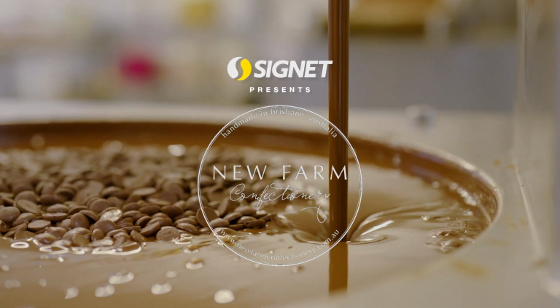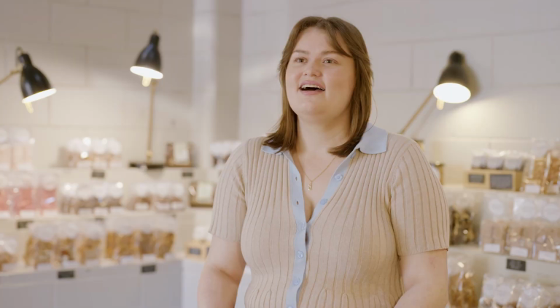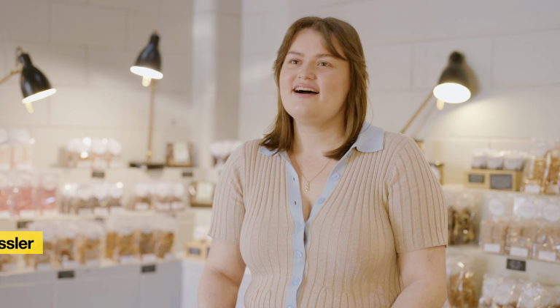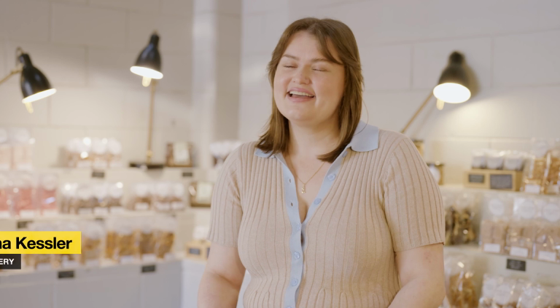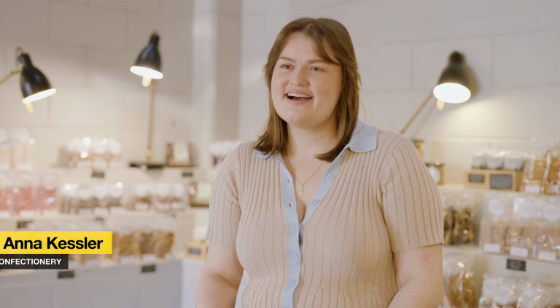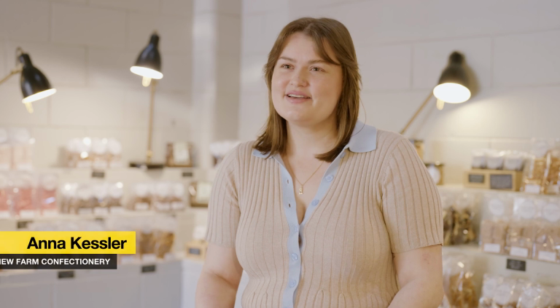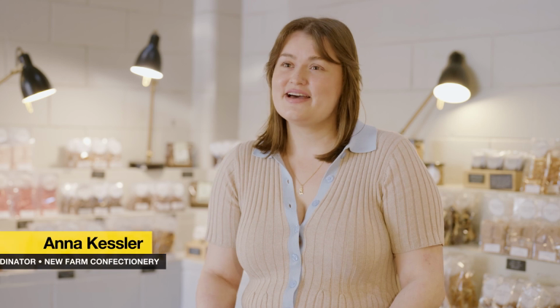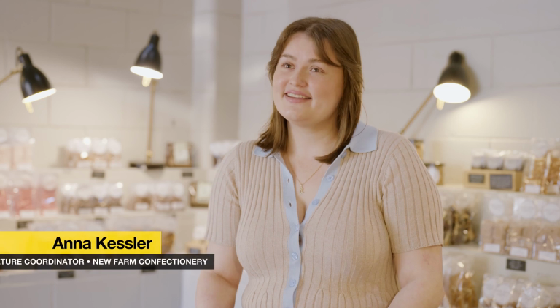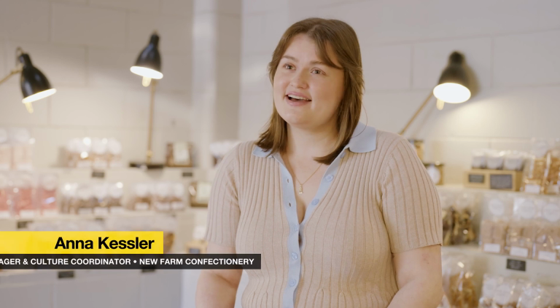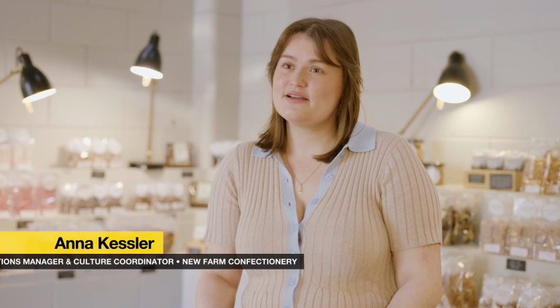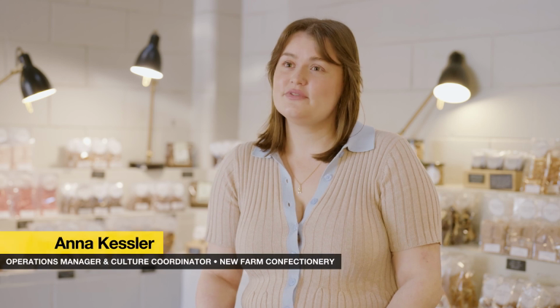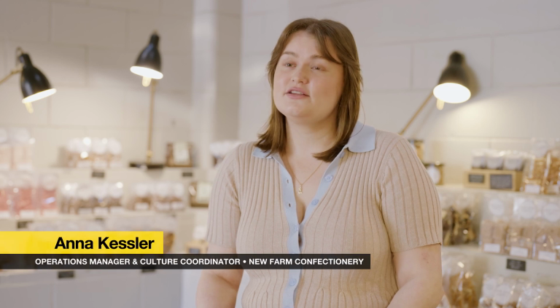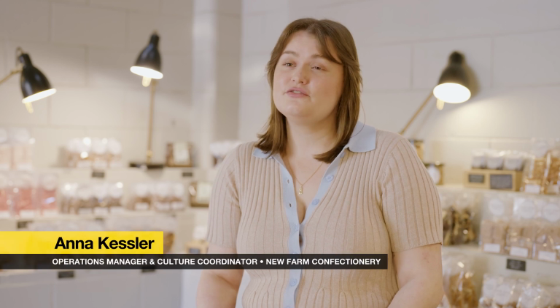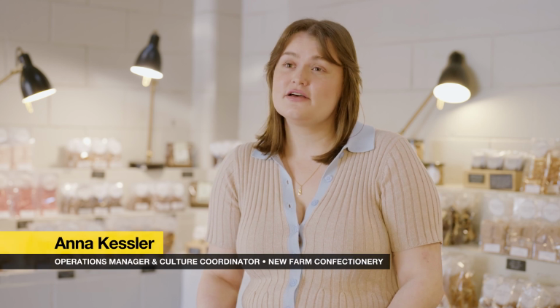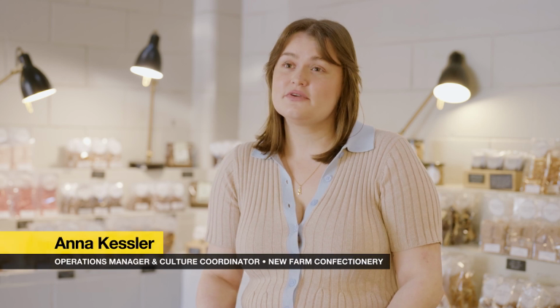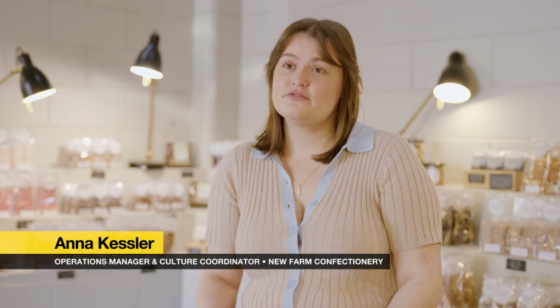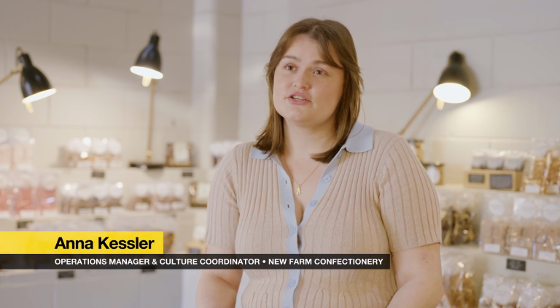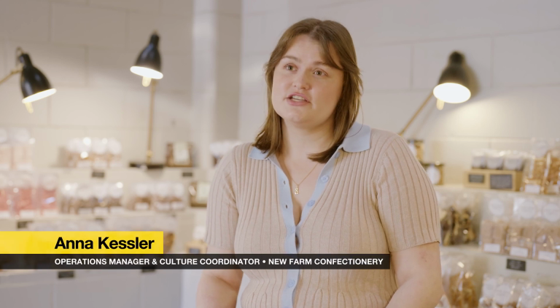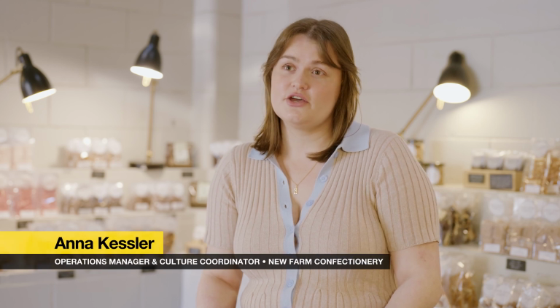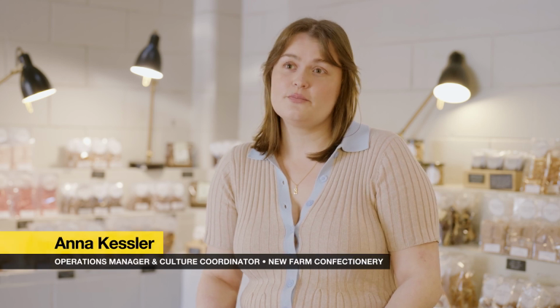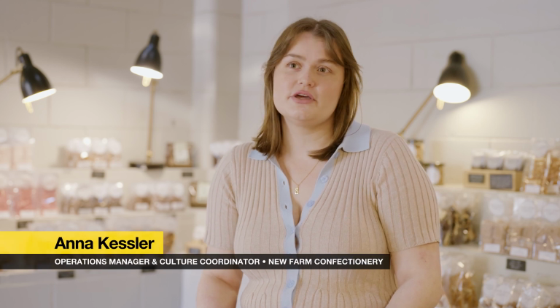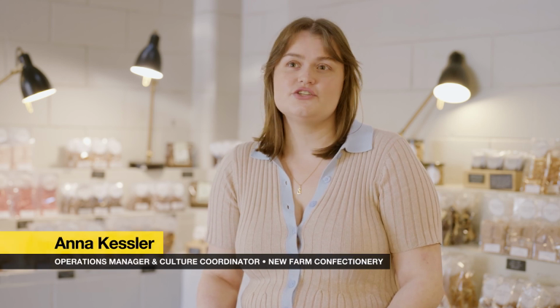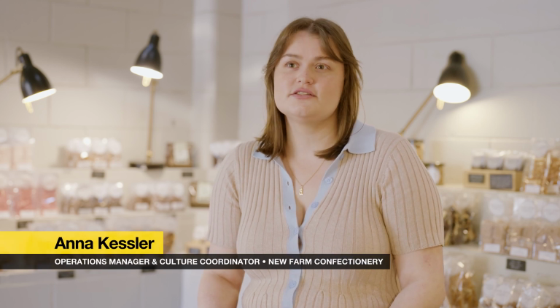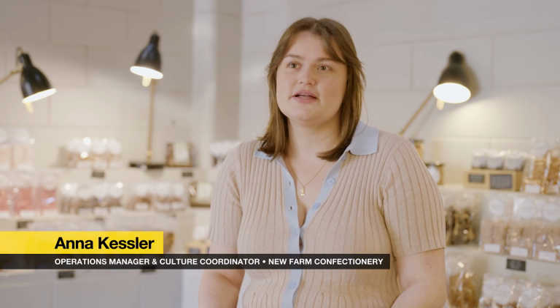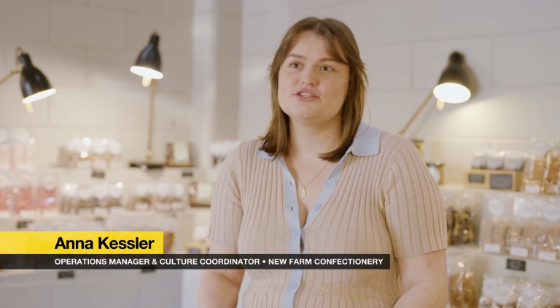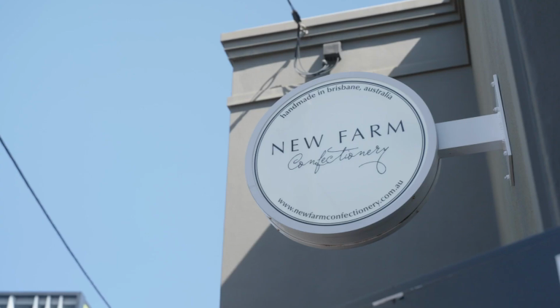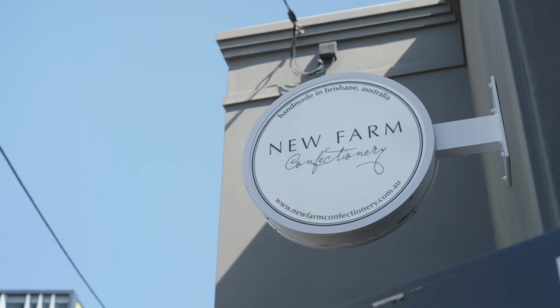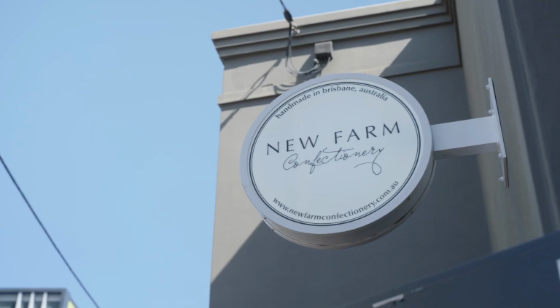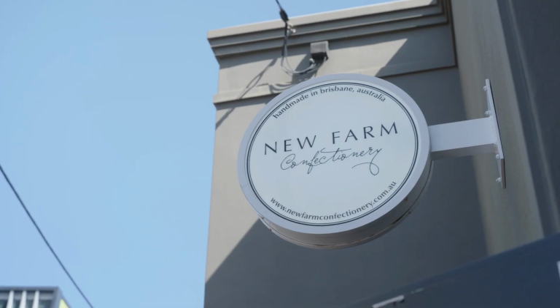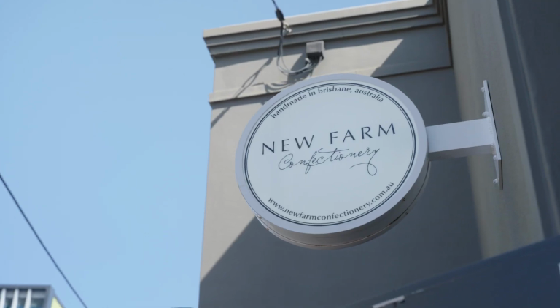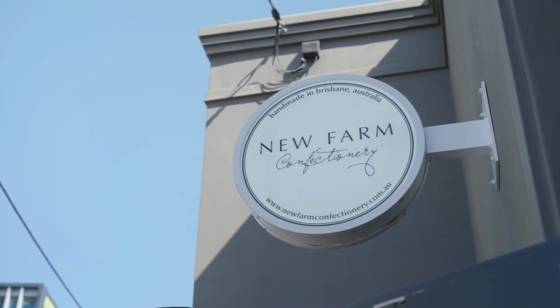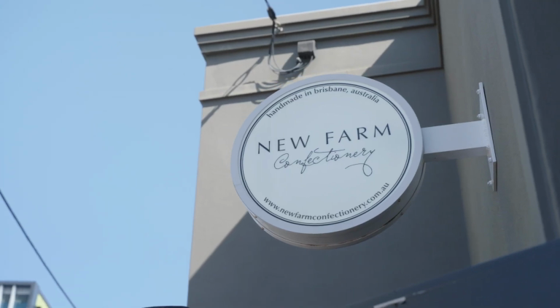Hi, I'm Anna. I'm the New Farm Confectionary Operations Manager and Culture Coordinator.